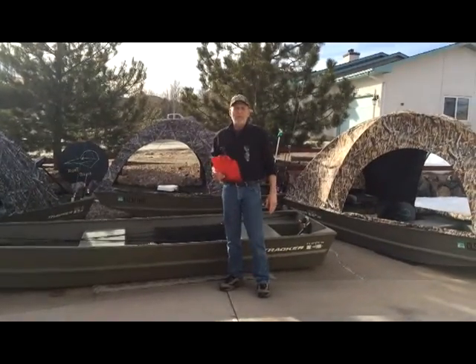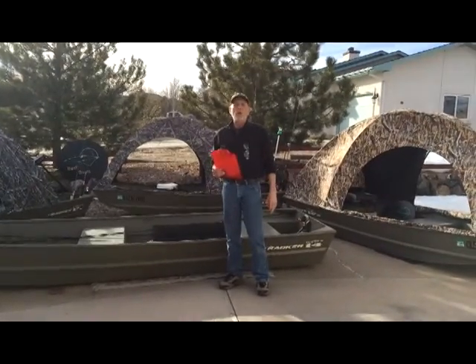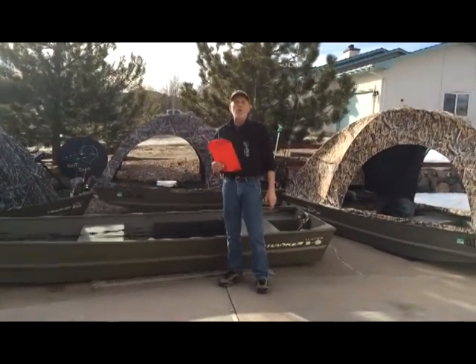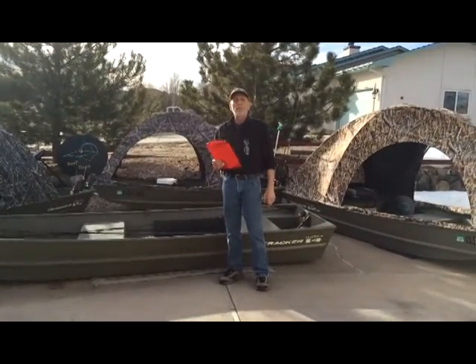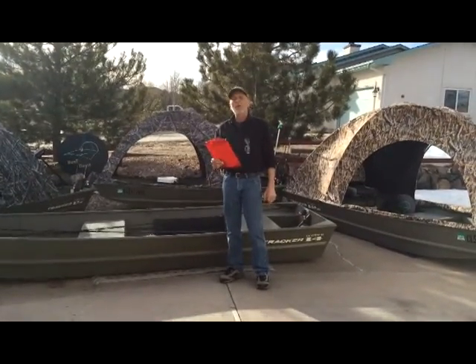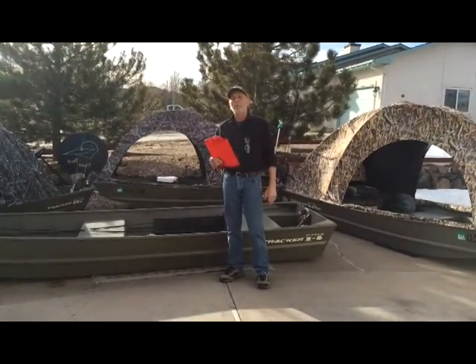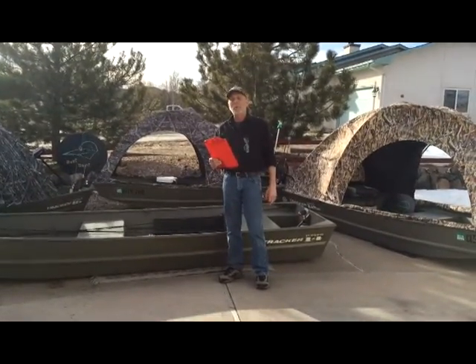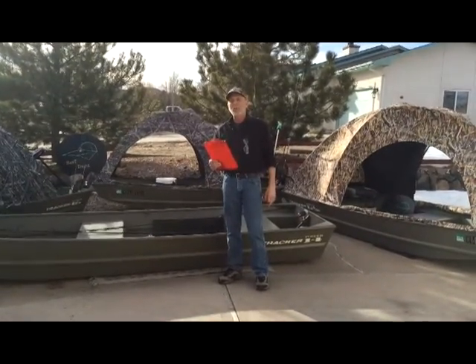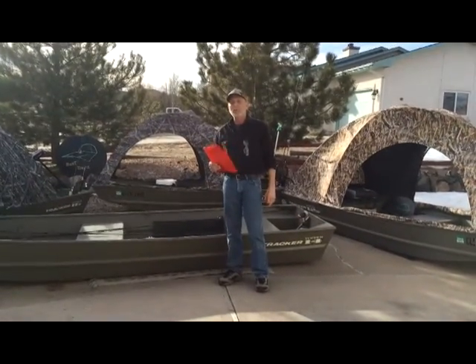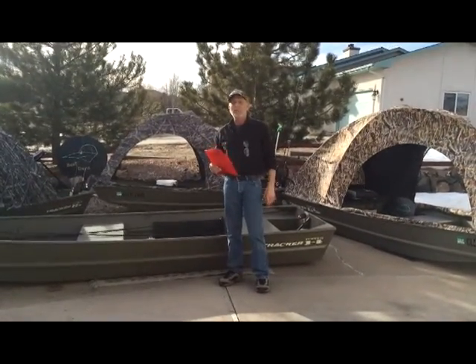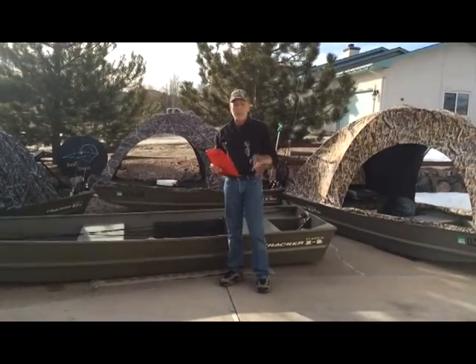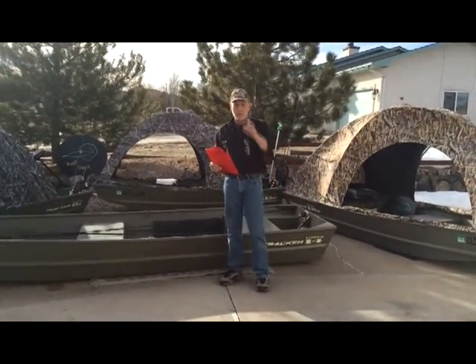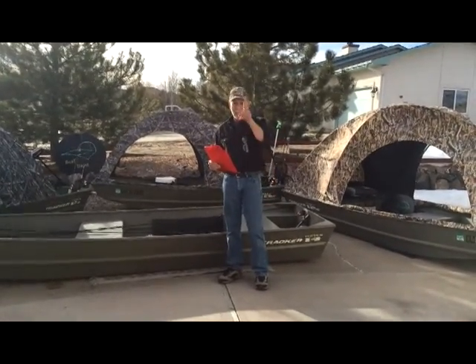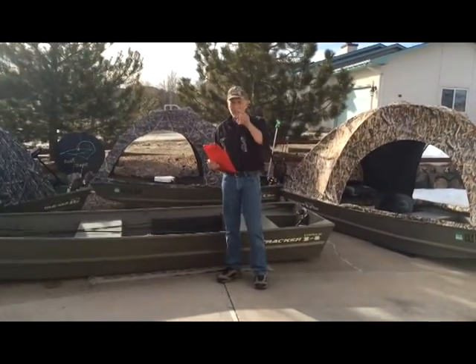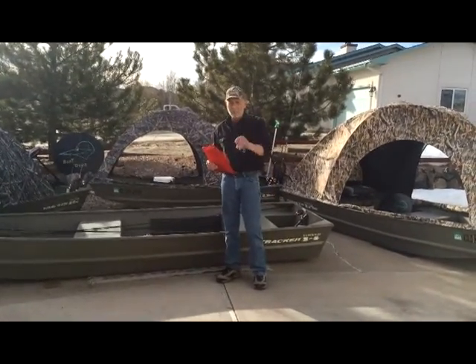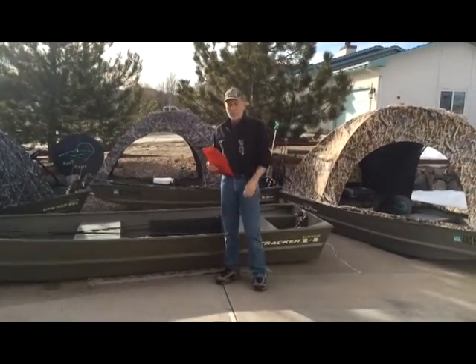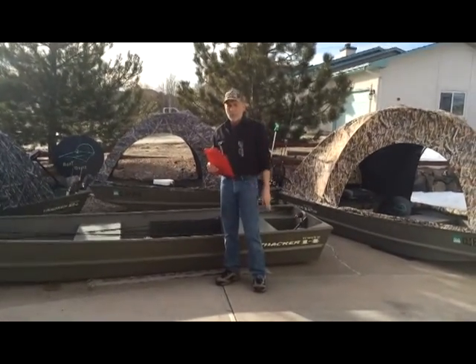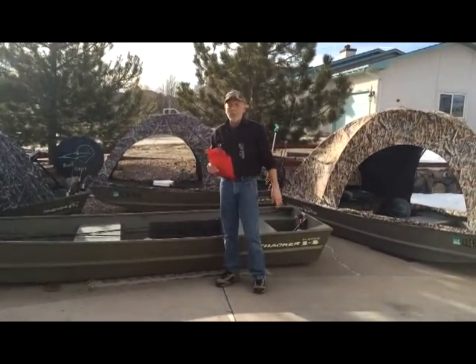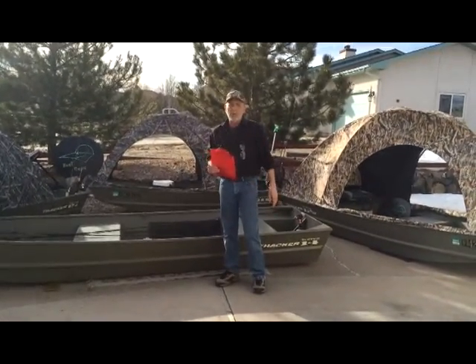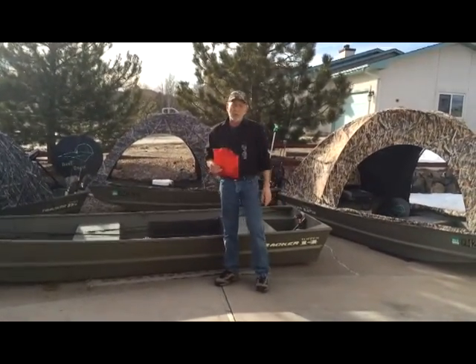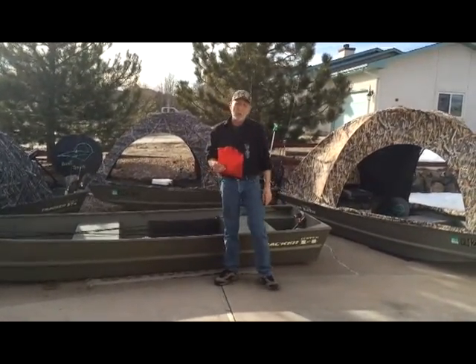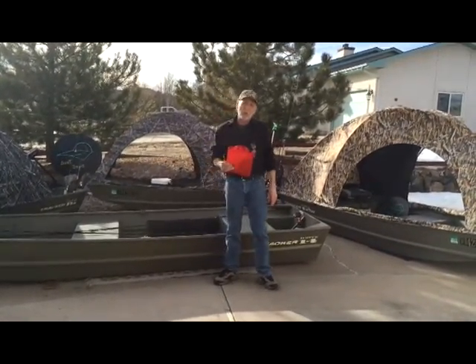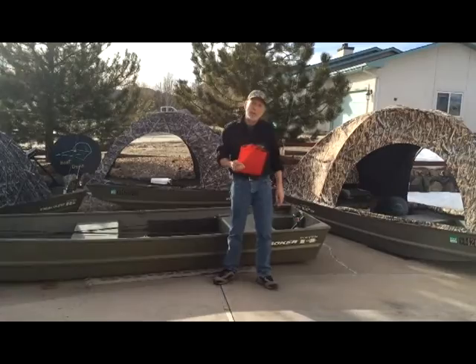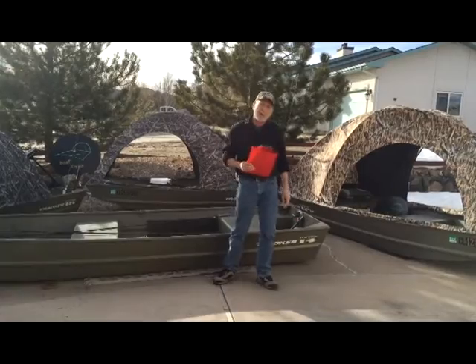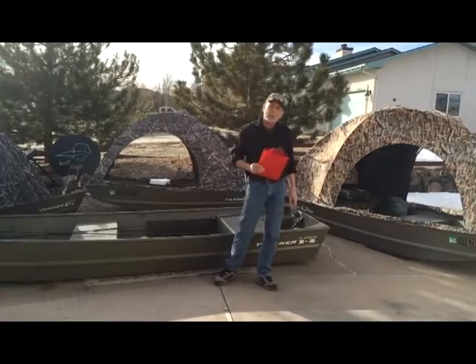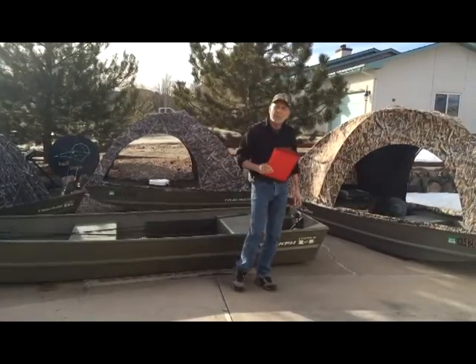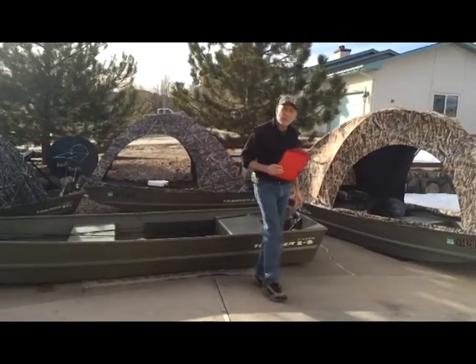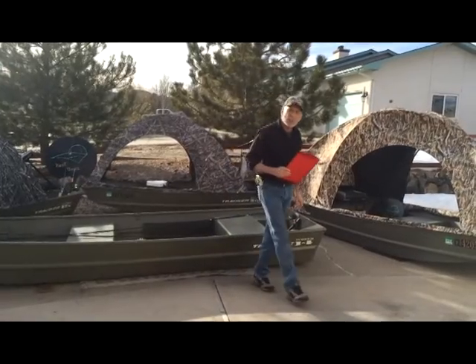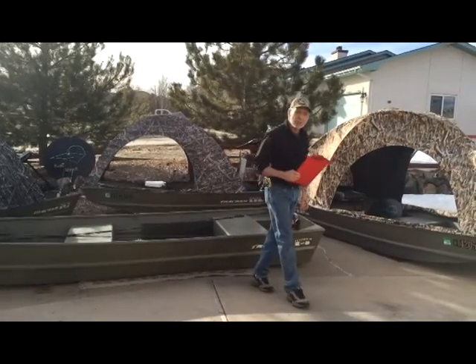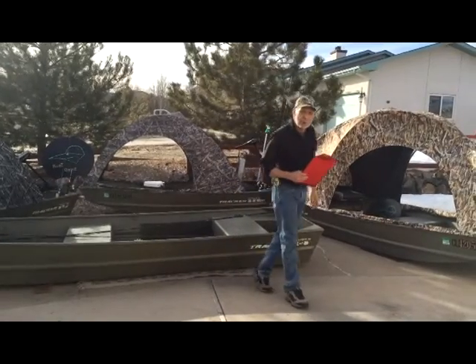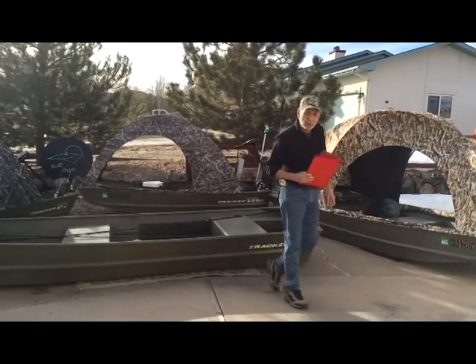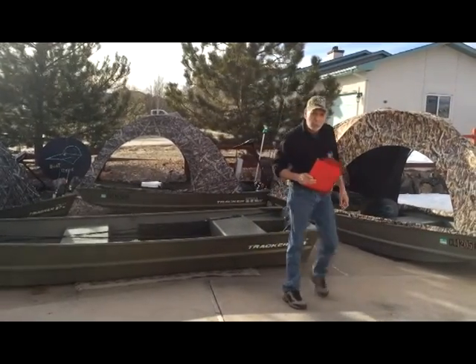Hello, welcome to Boat Dome. My name is Ray. We're going to give you a quick rundown on the installation of your boat dome.